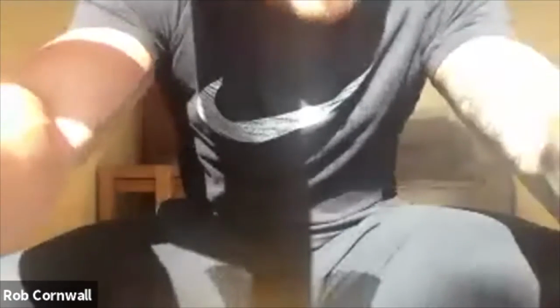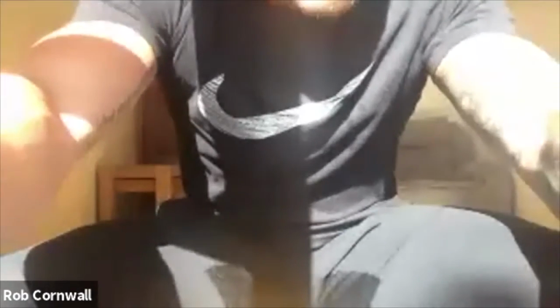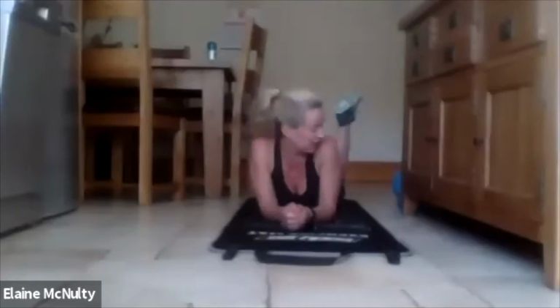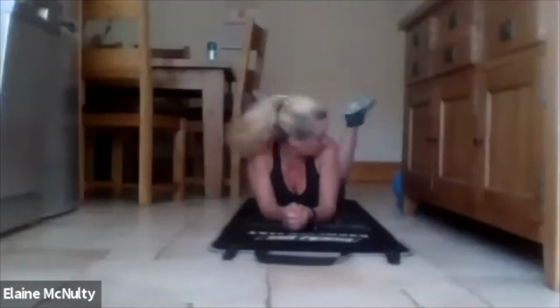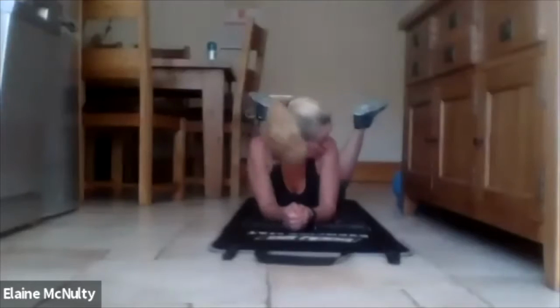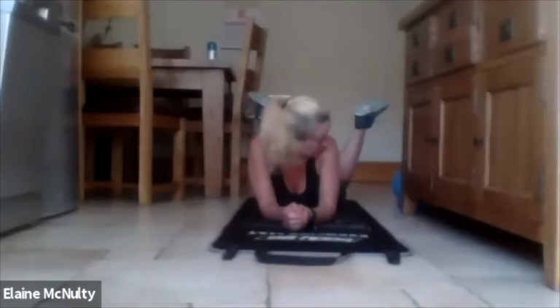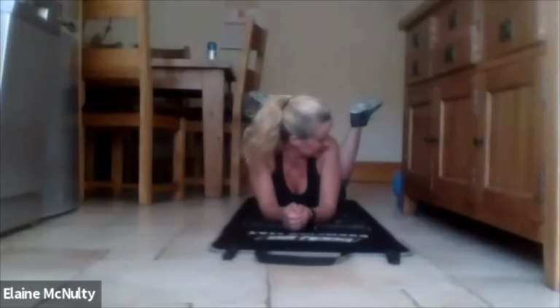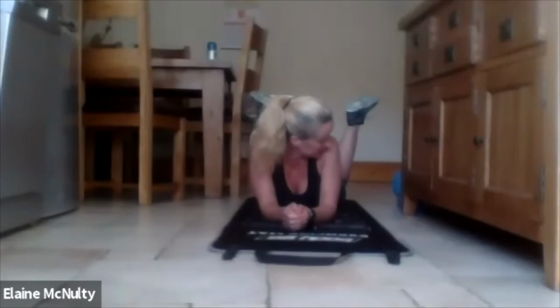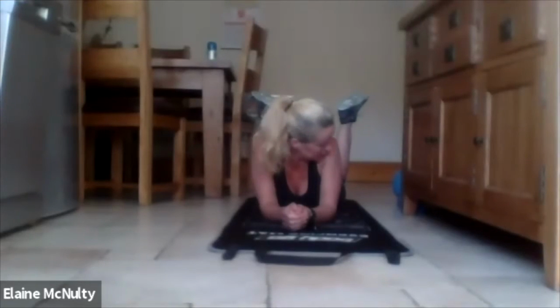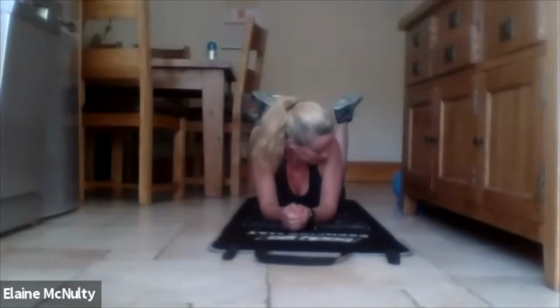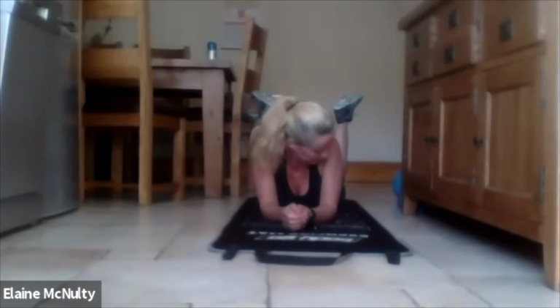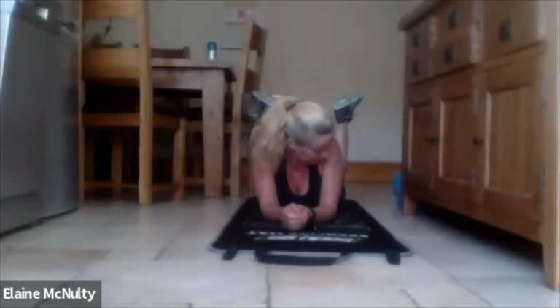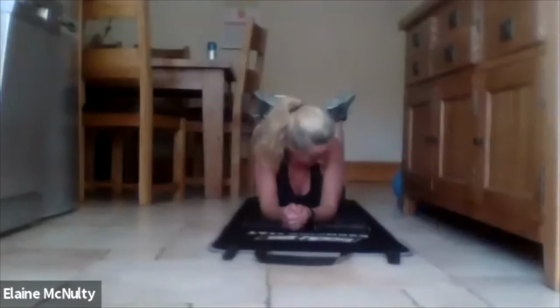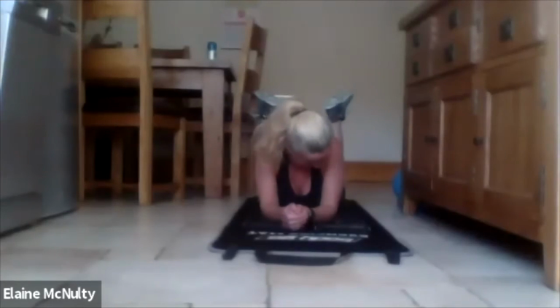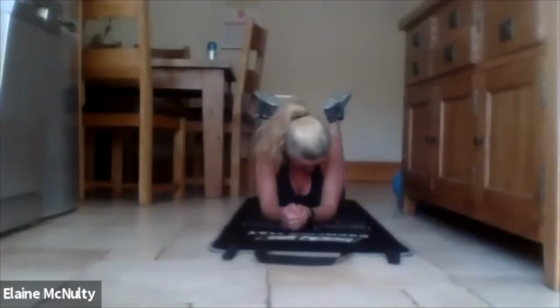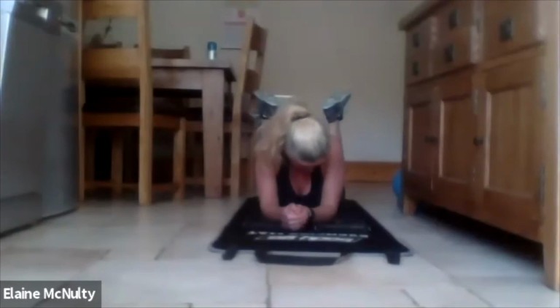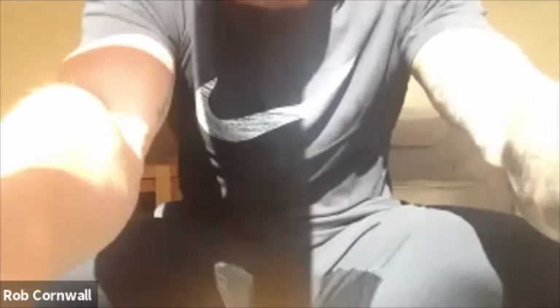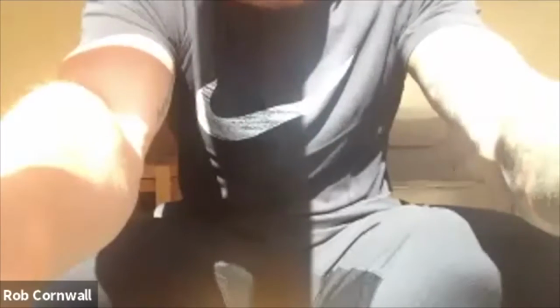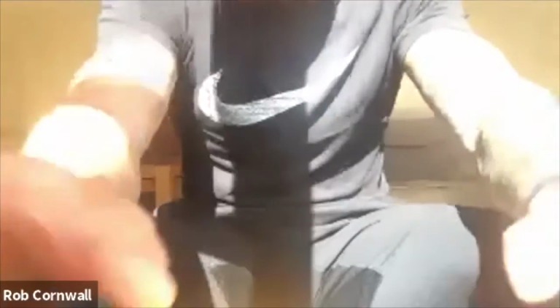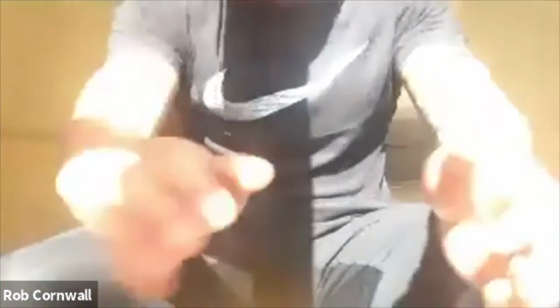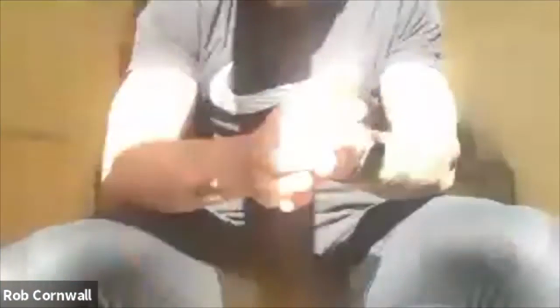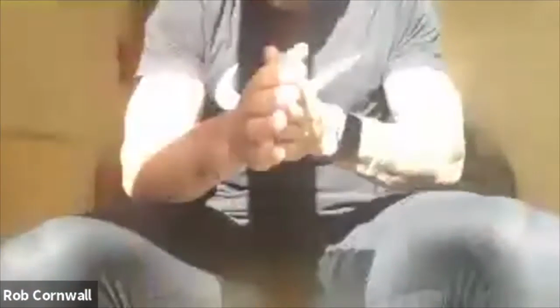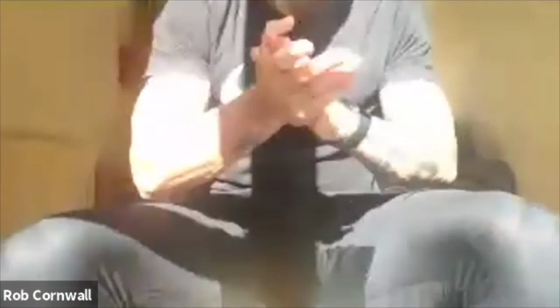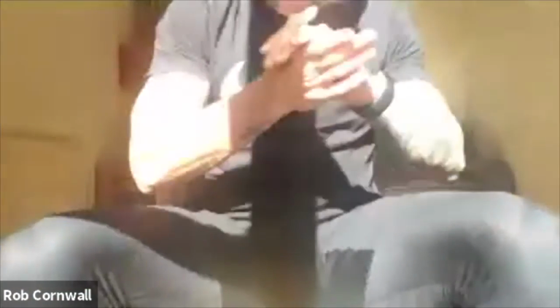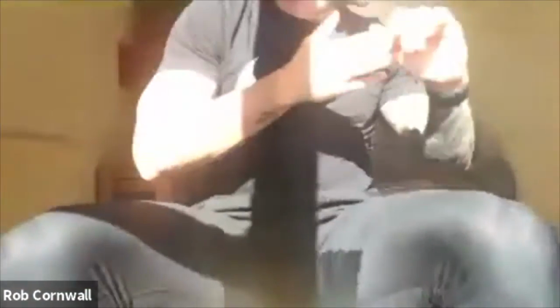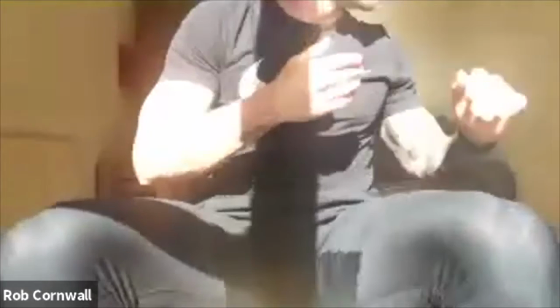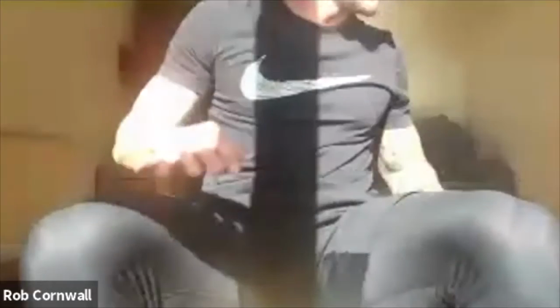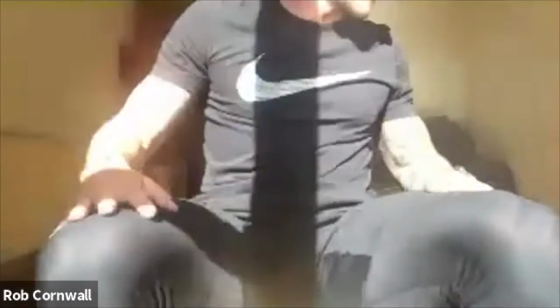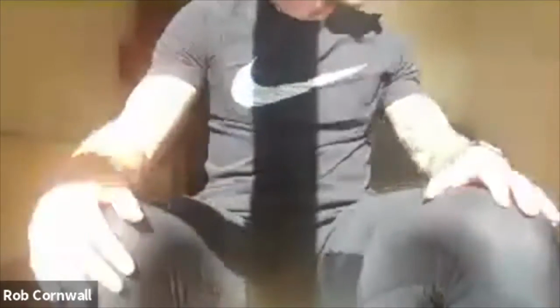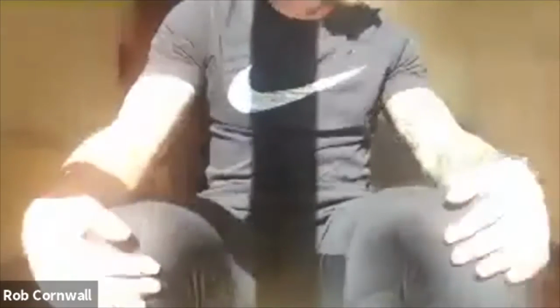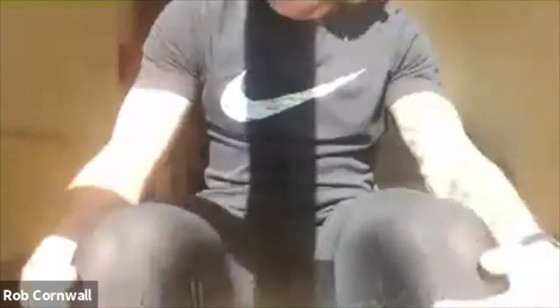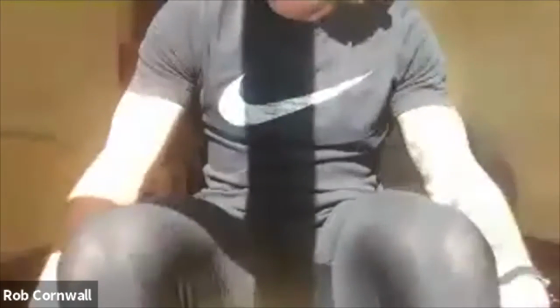Is today a push-up test or burpee test? Oh, yes it is. Are you ready? What did you get in your last one? Can you remember?